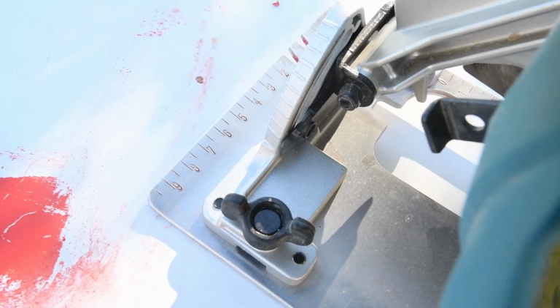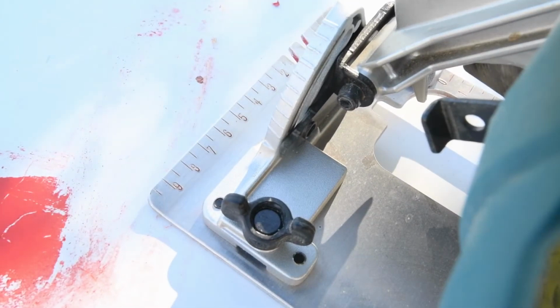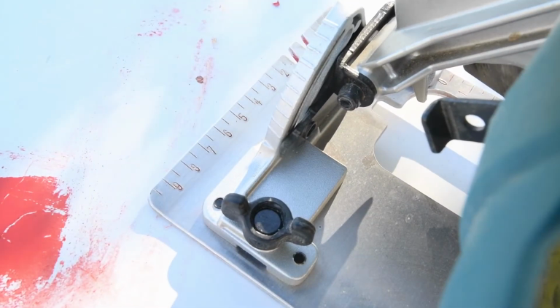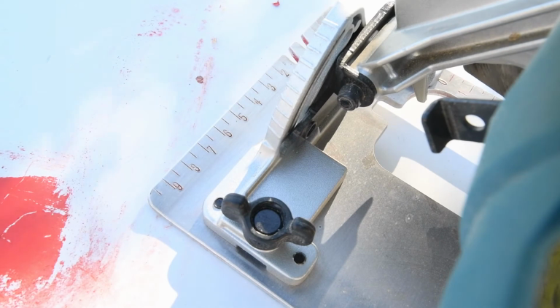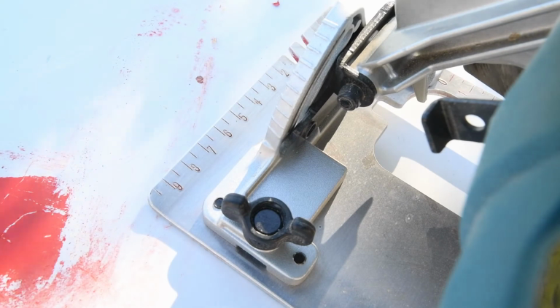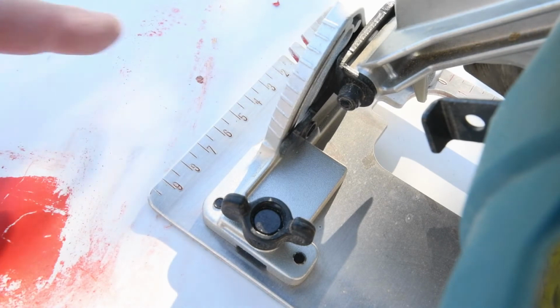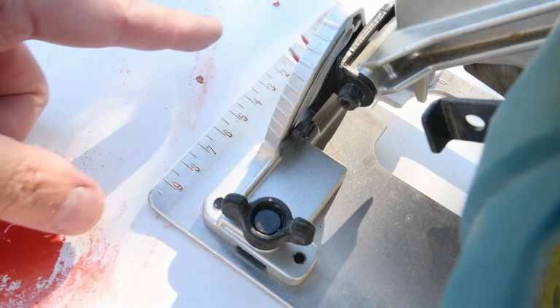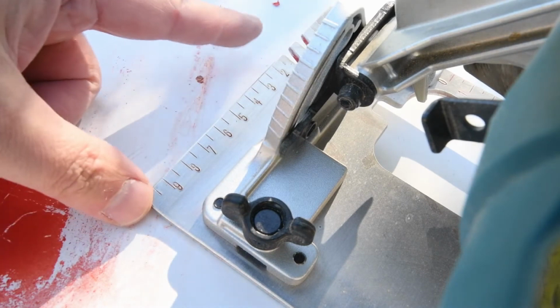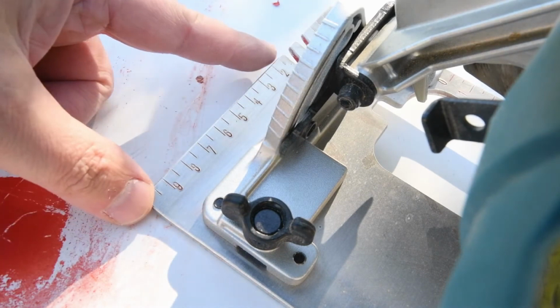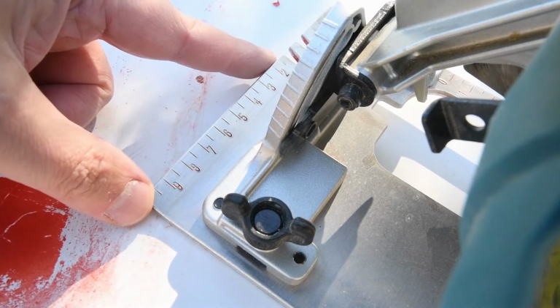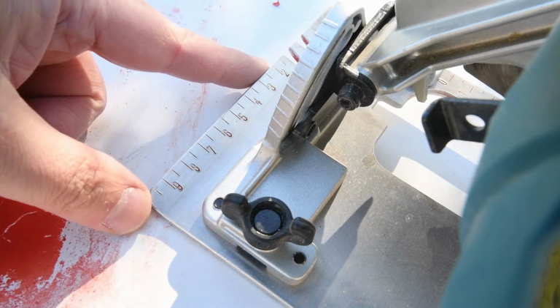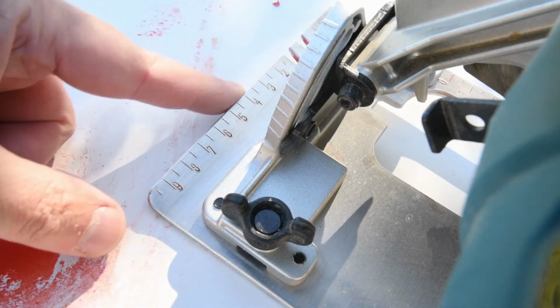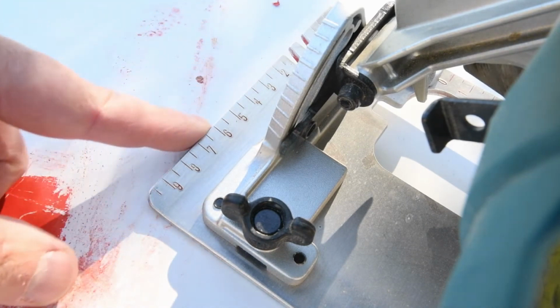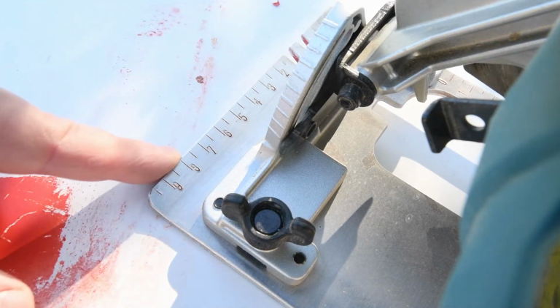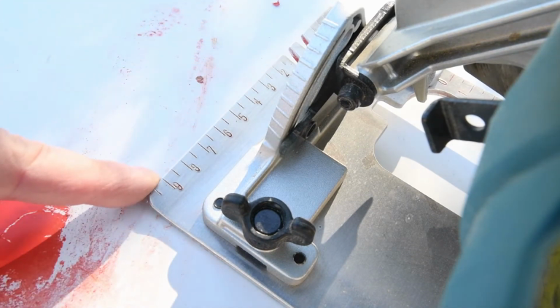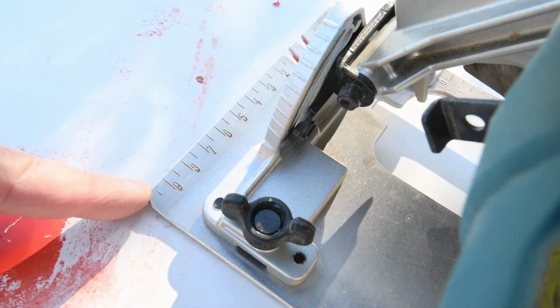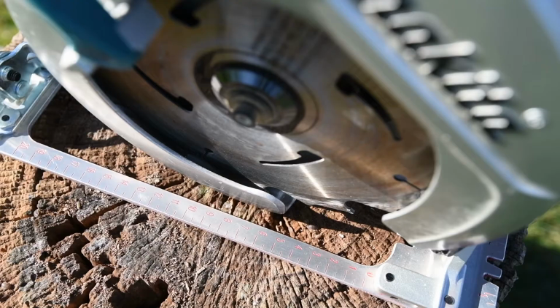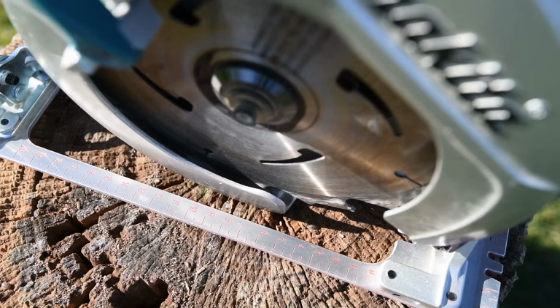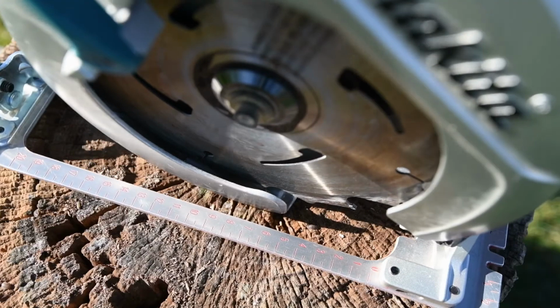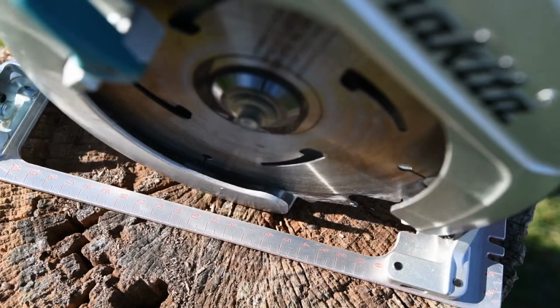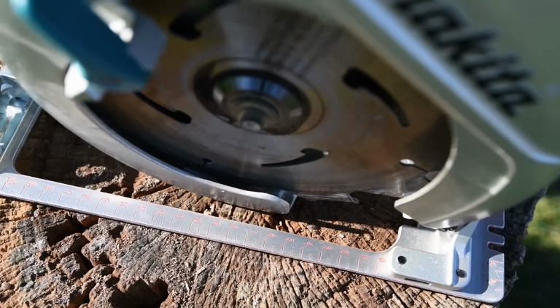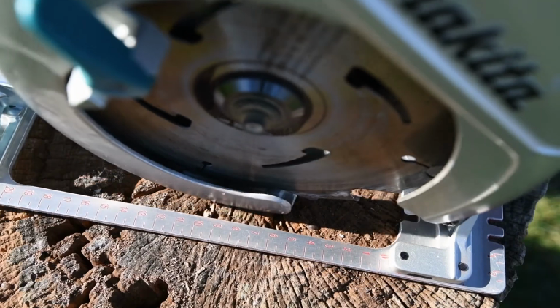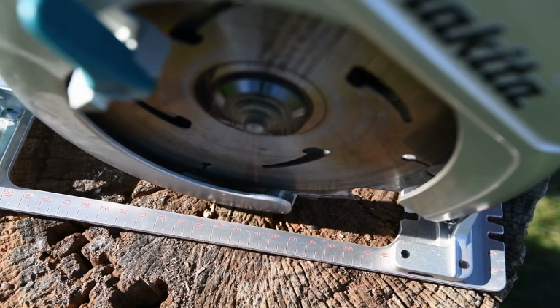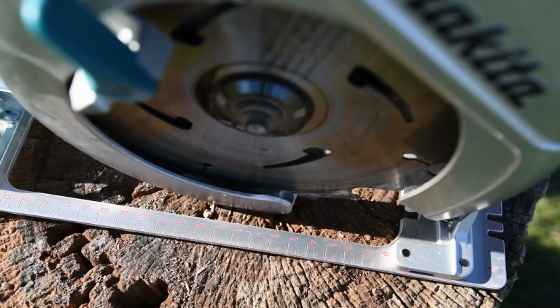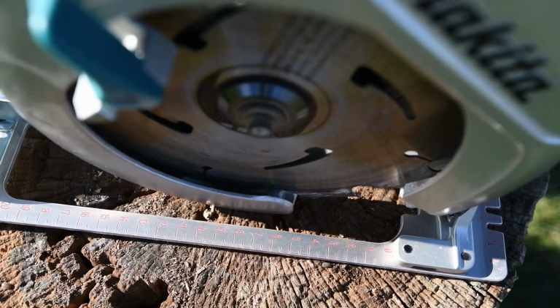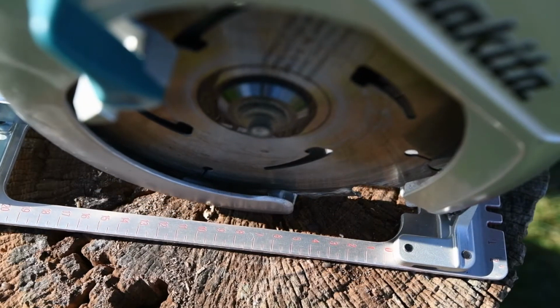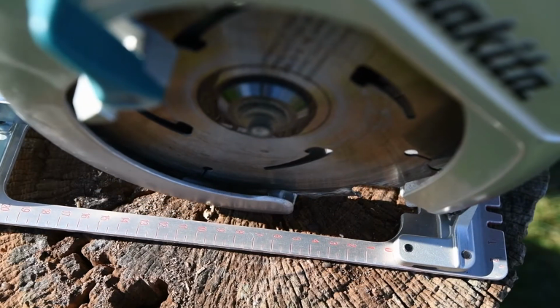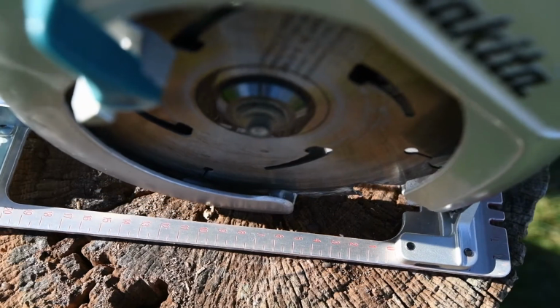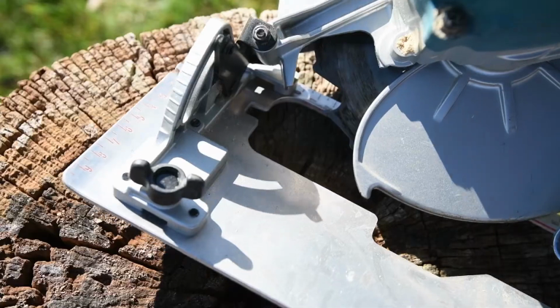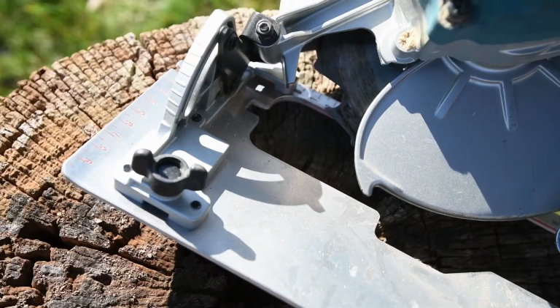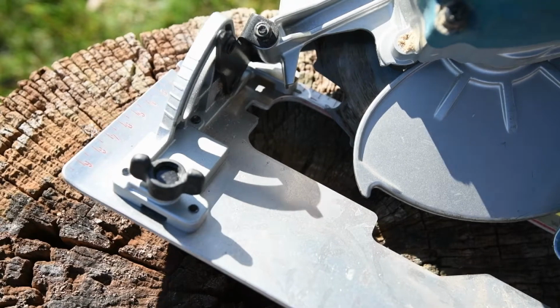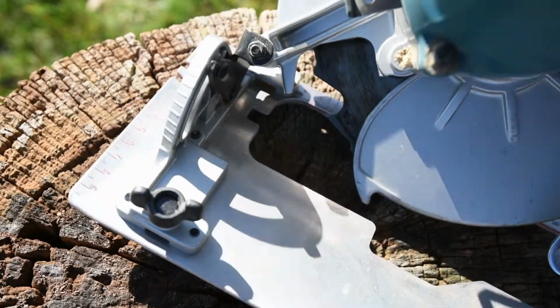Solid. We have pimped that circular saw. Sexy and ready to hit the job site again.